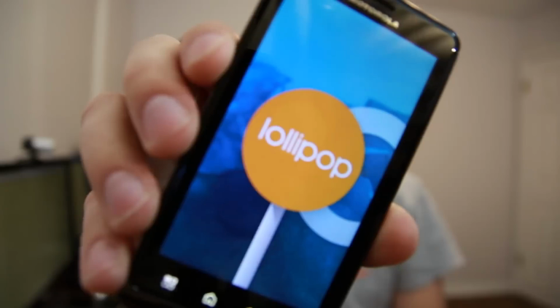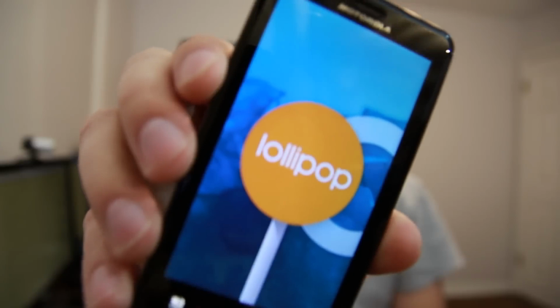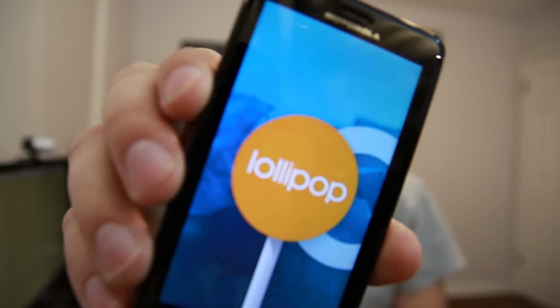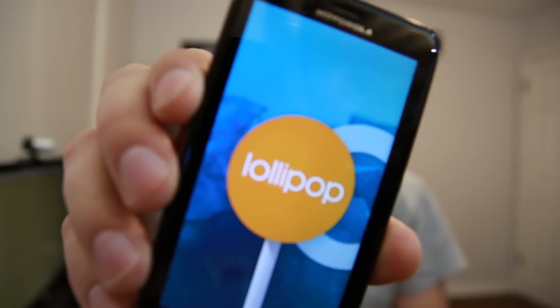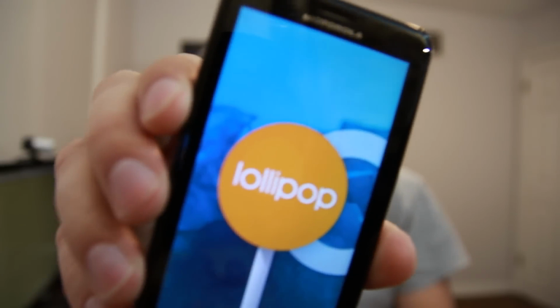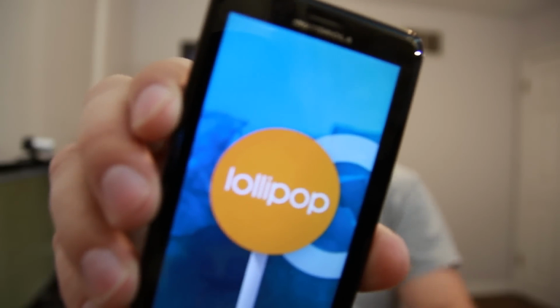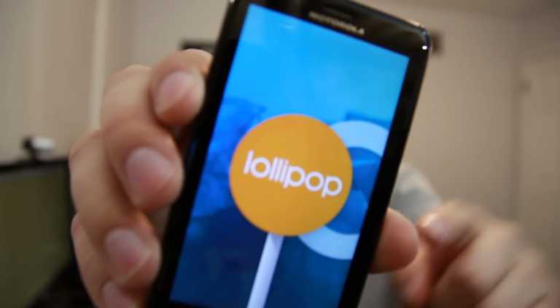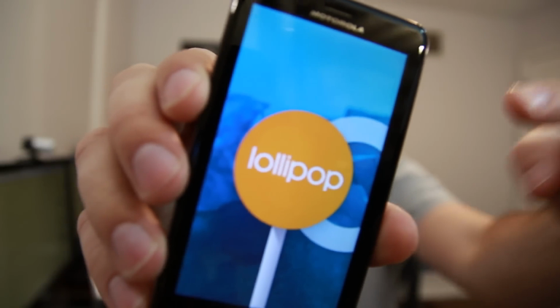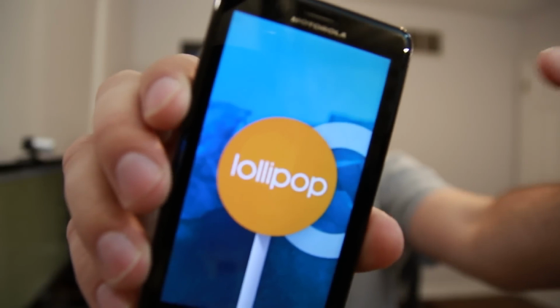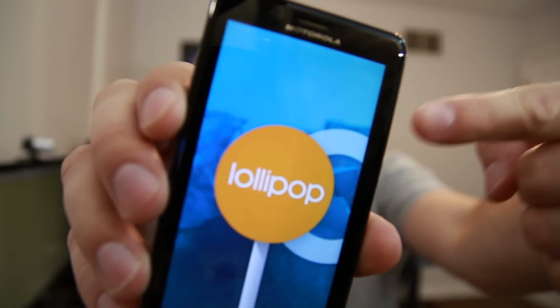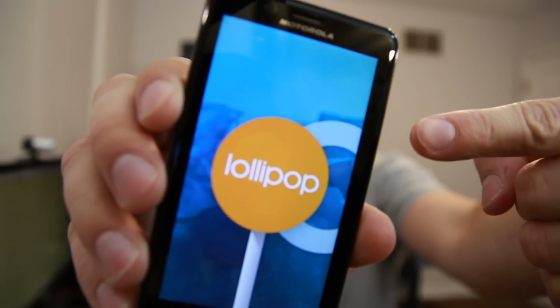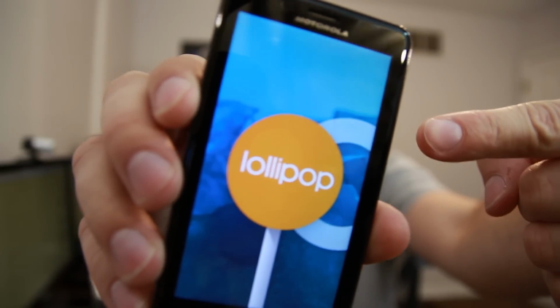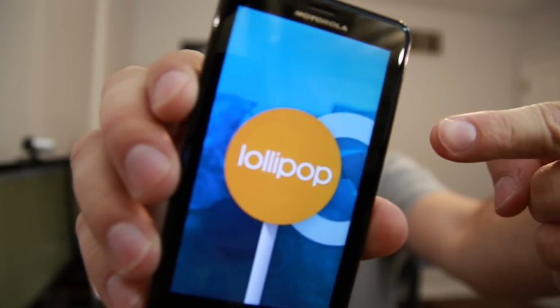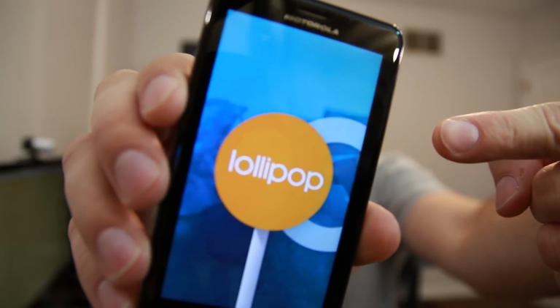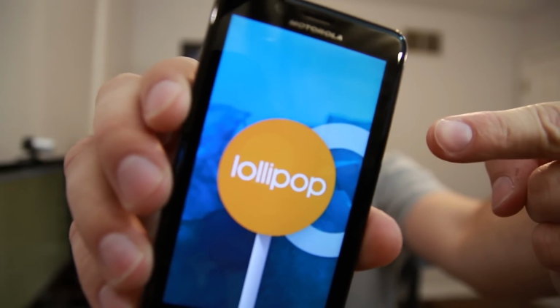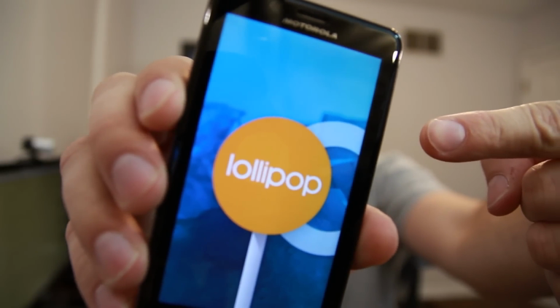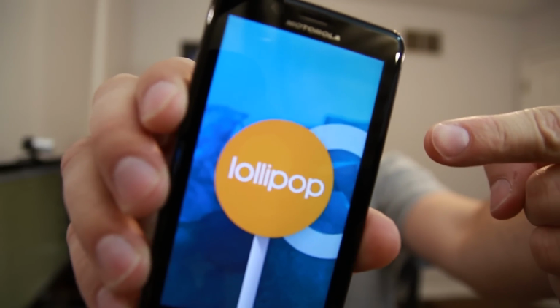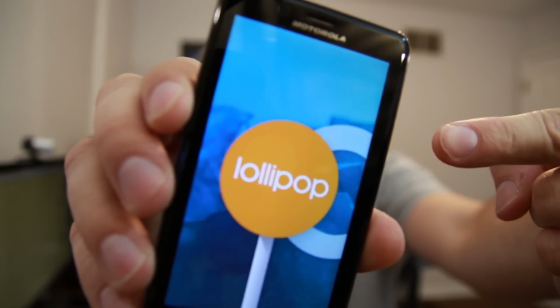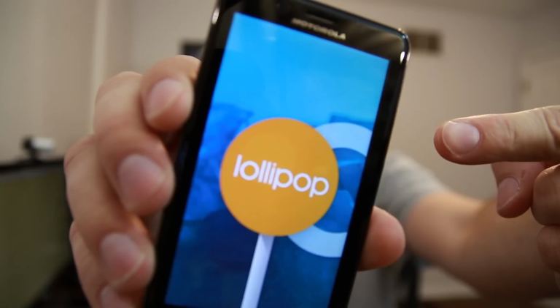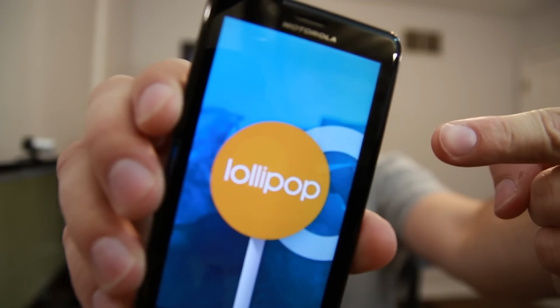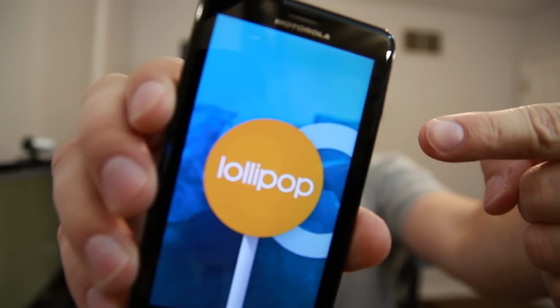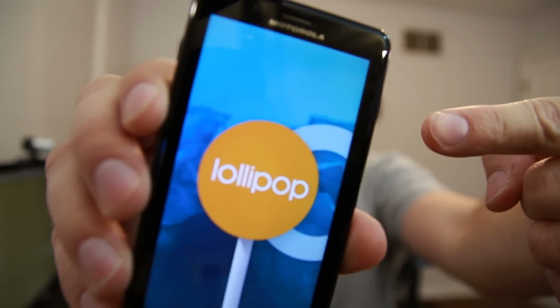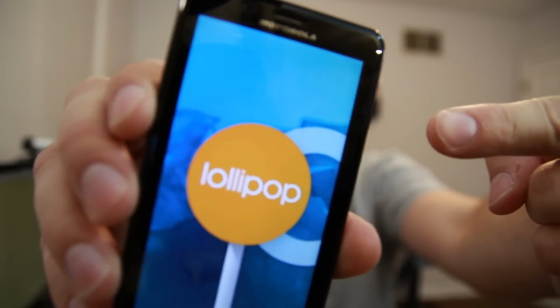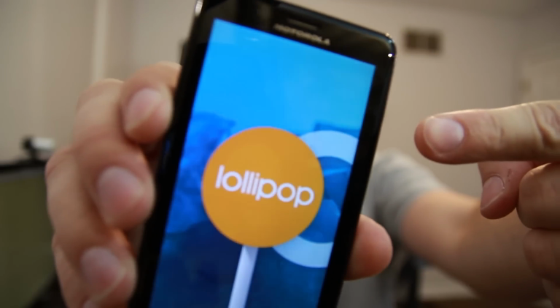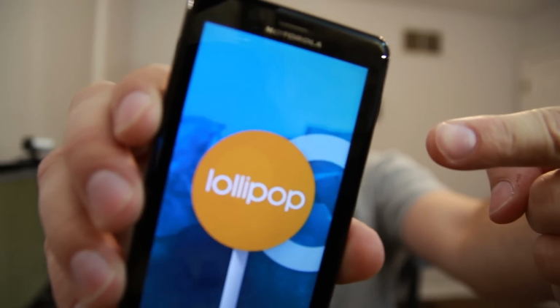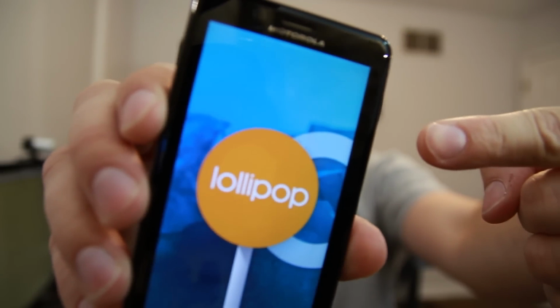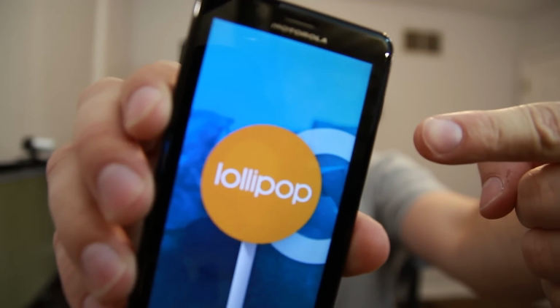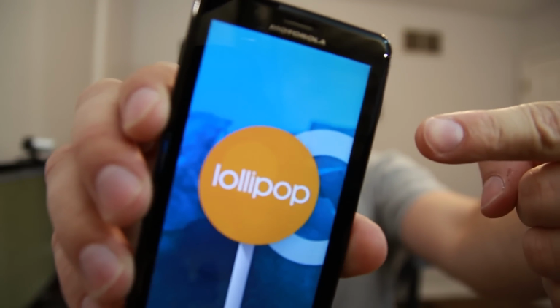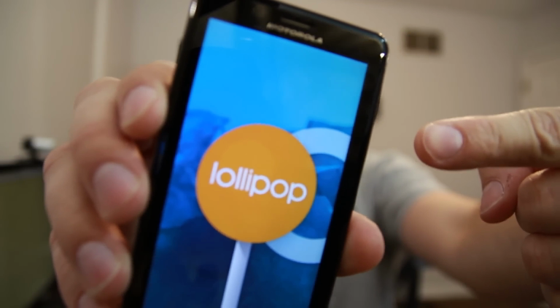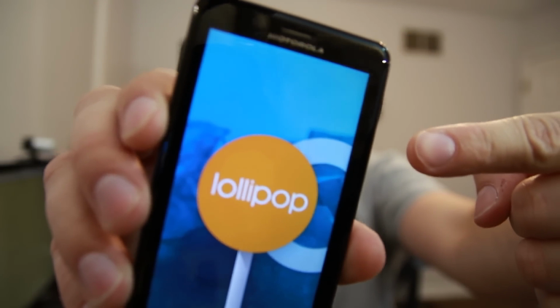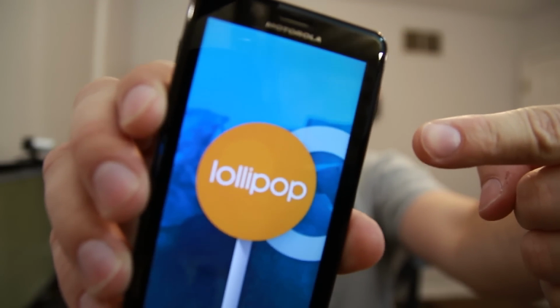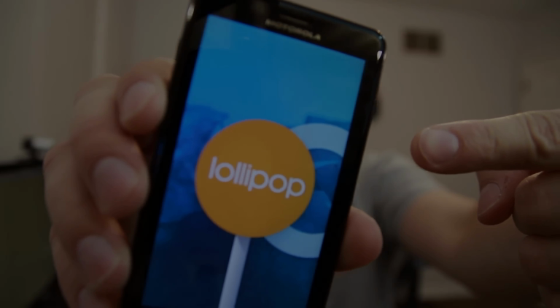How's it going there fellow junkies? Is this something you'd like to see on your Motorola Droid Bionic, Droid 4, or Droid Razr? Let's go do this.